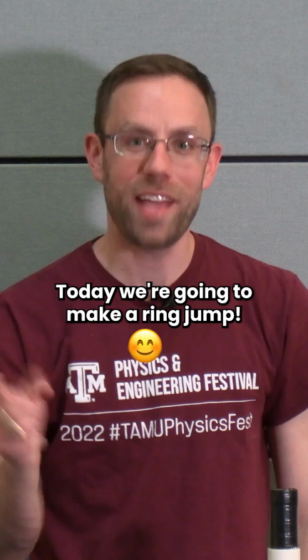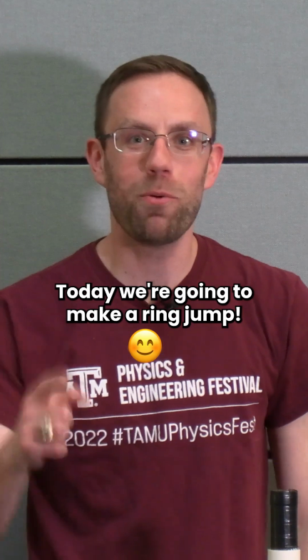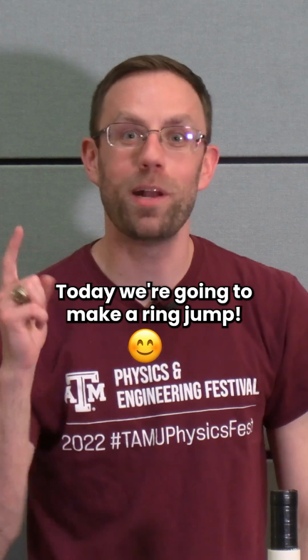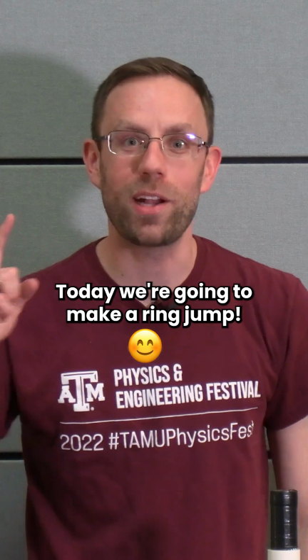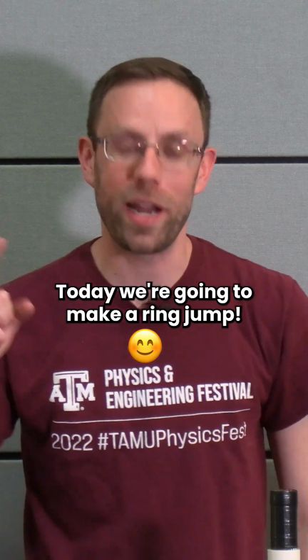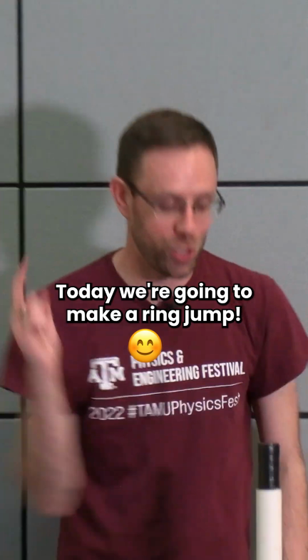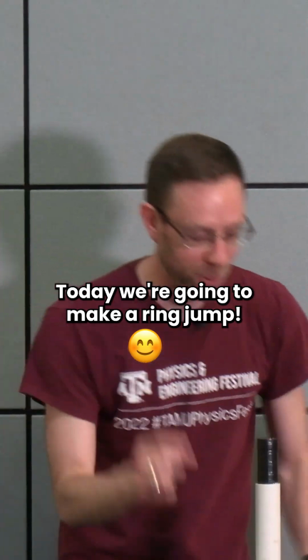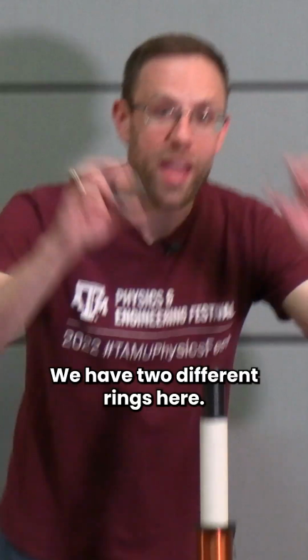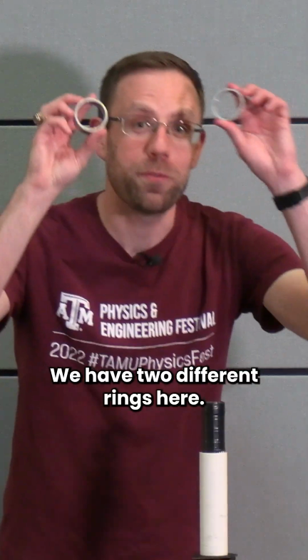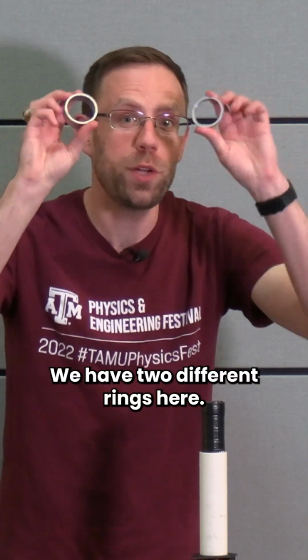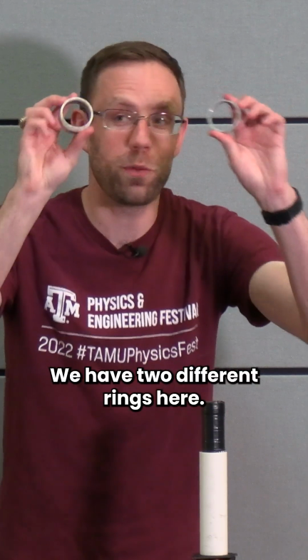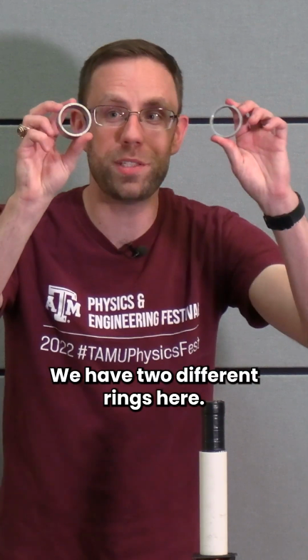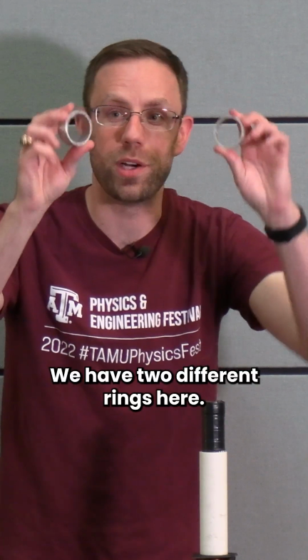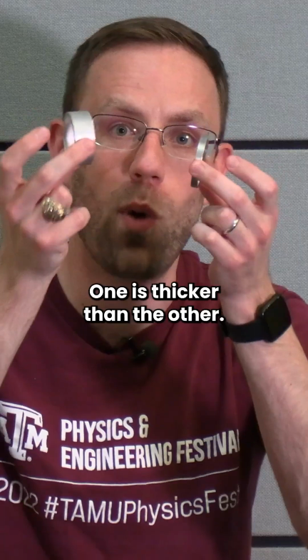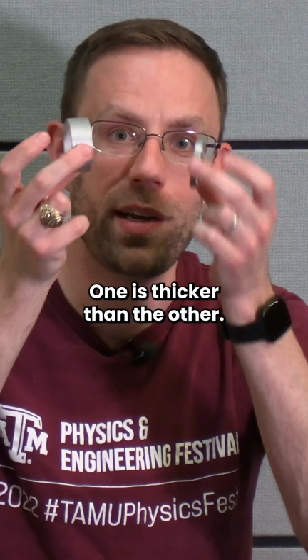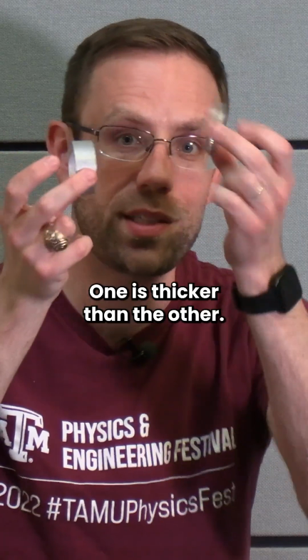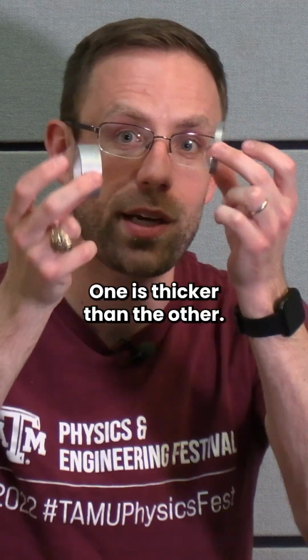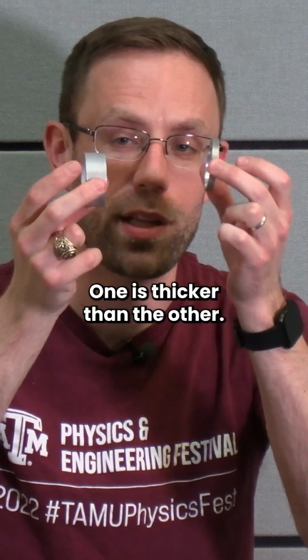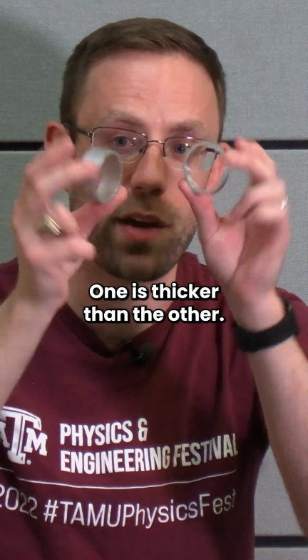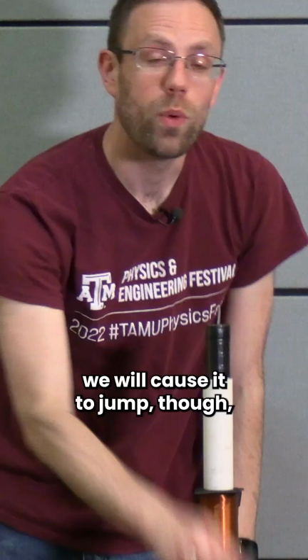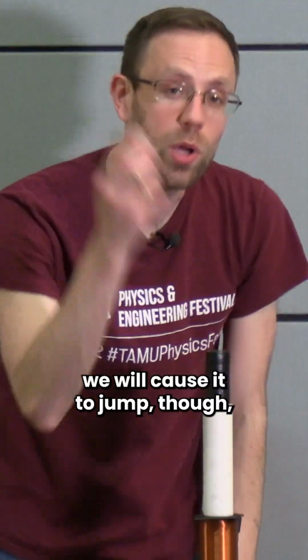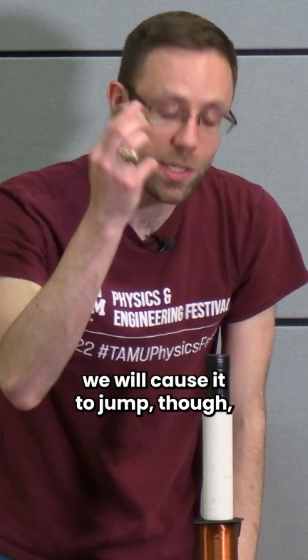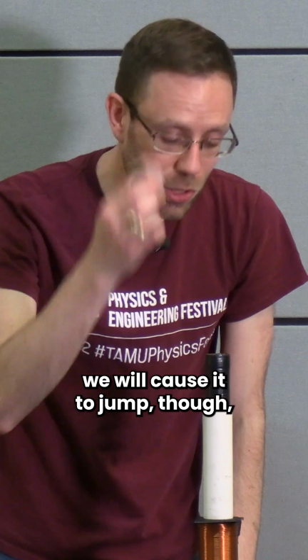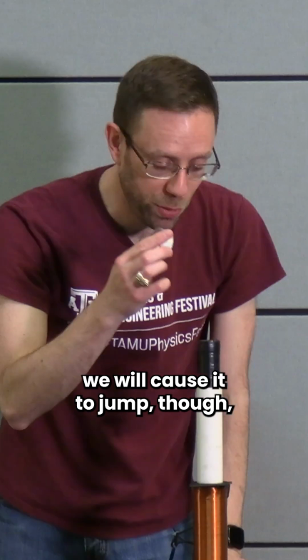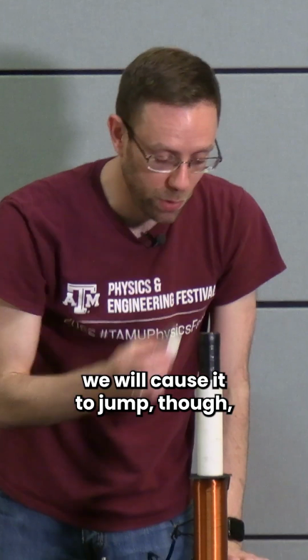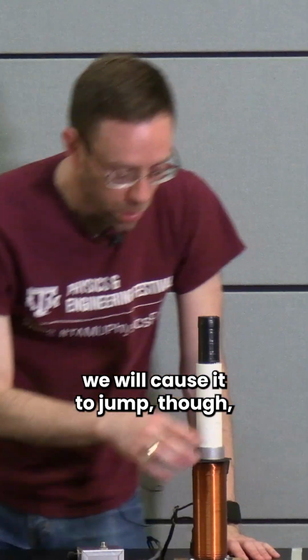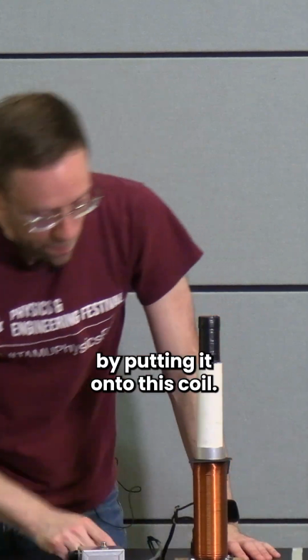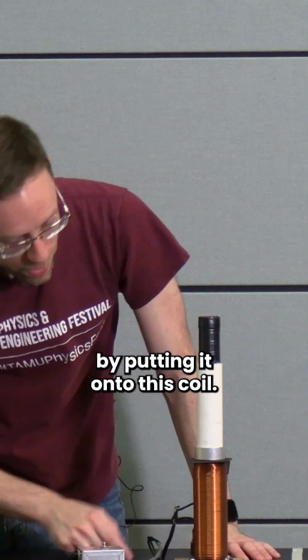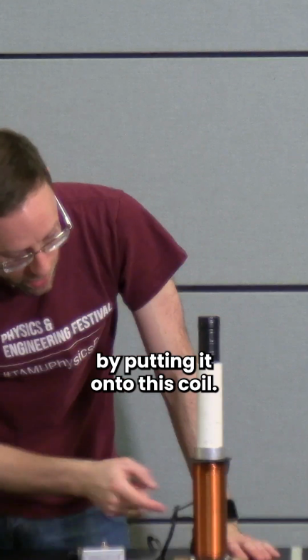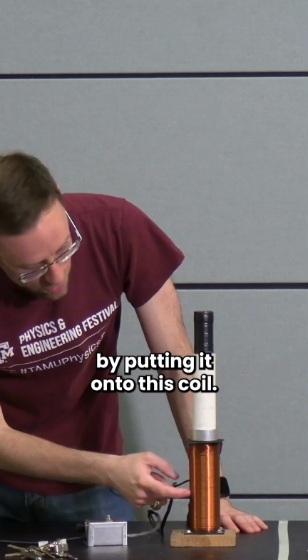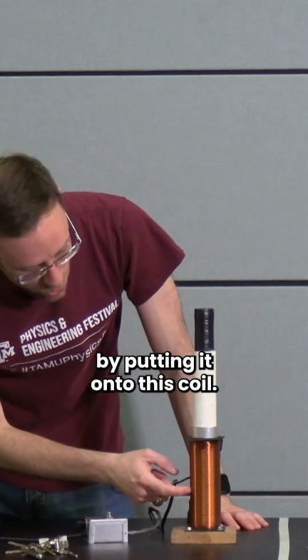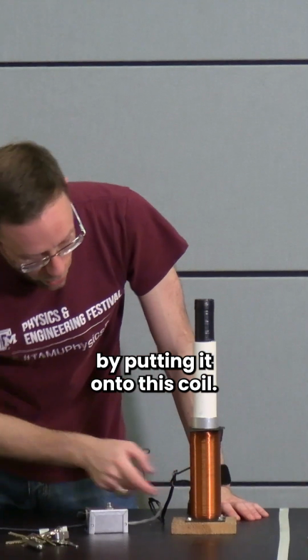Today we're going to make a ring jump. We have two different rings here — one is thicker than the other. We will cause it to jump by putting it onto this coil.